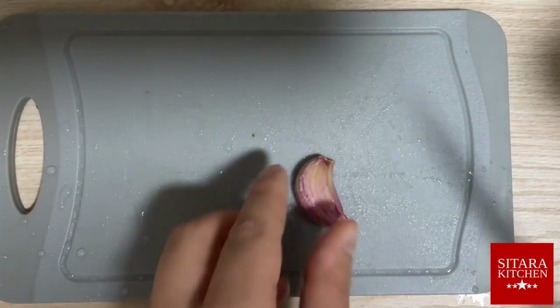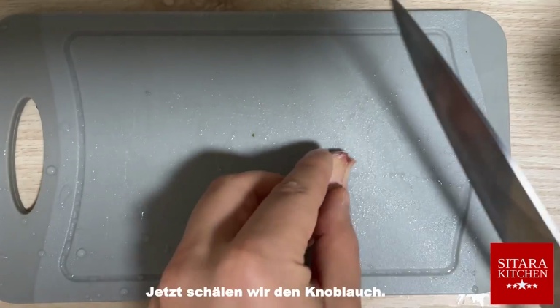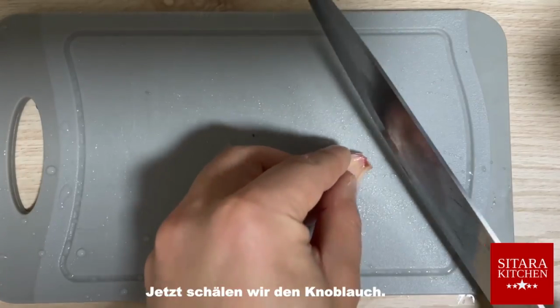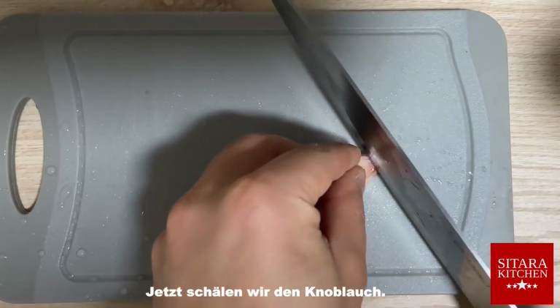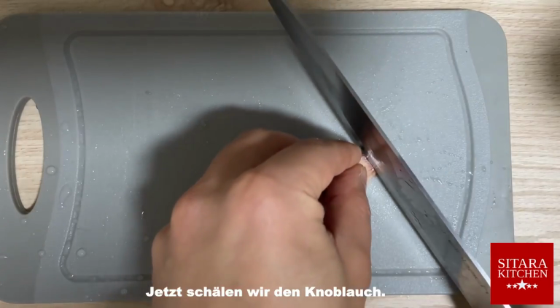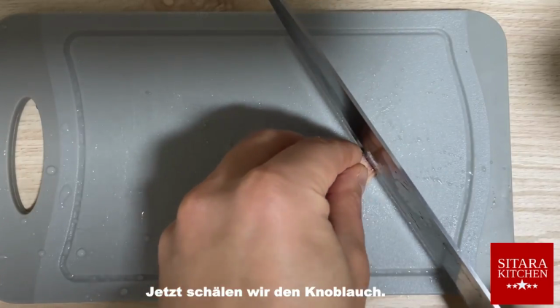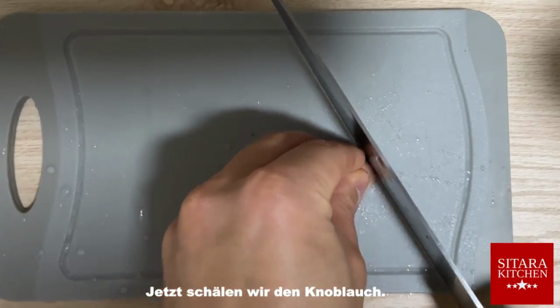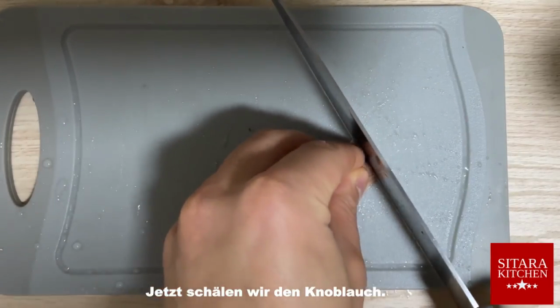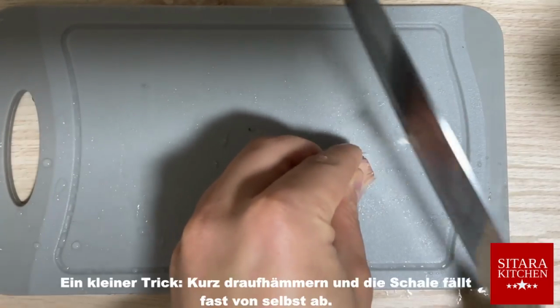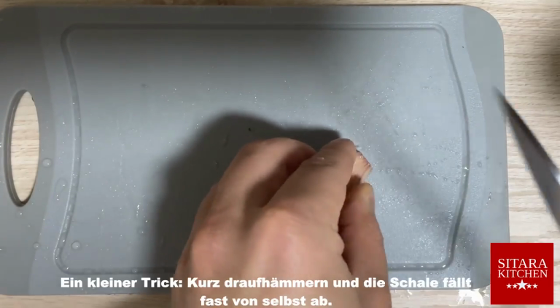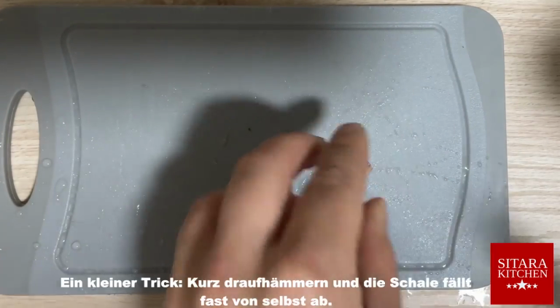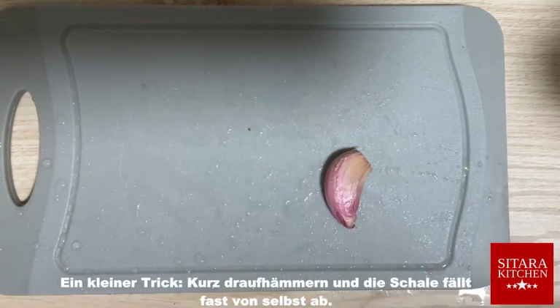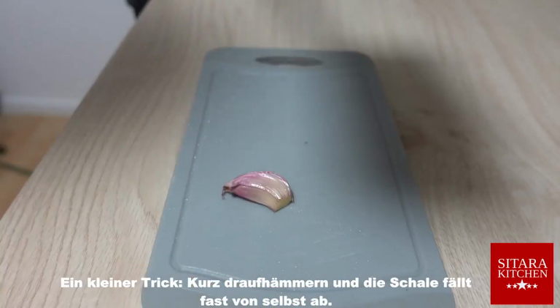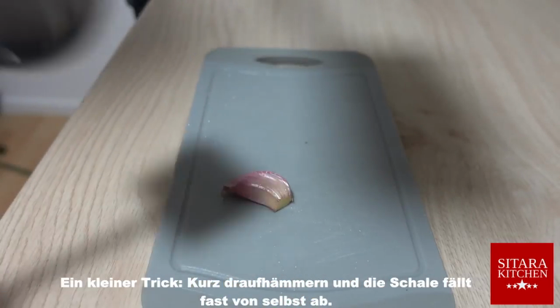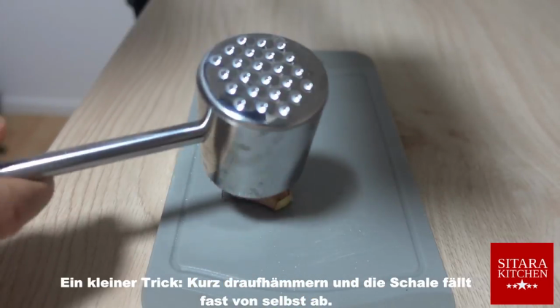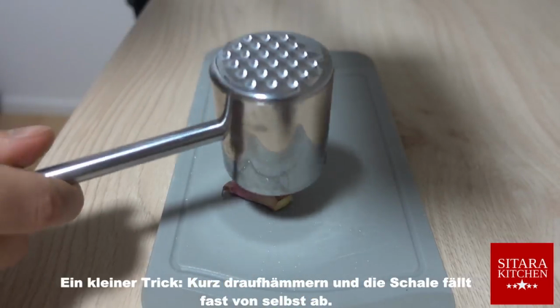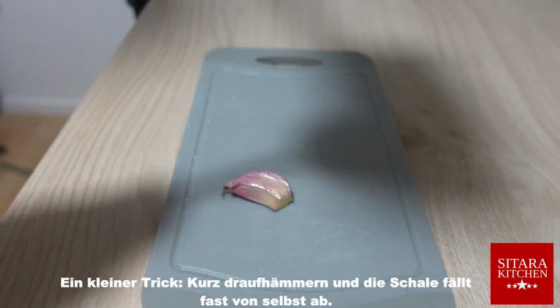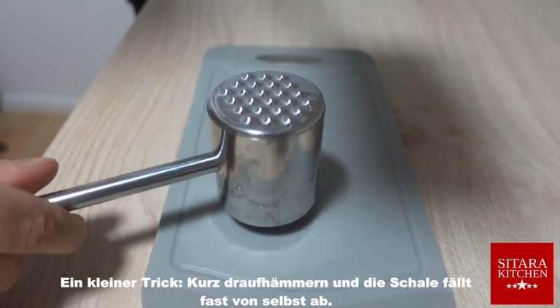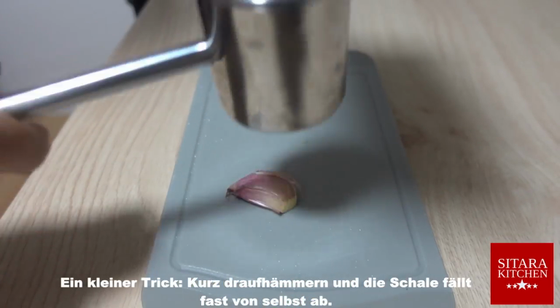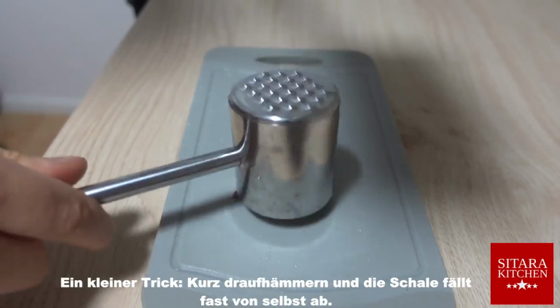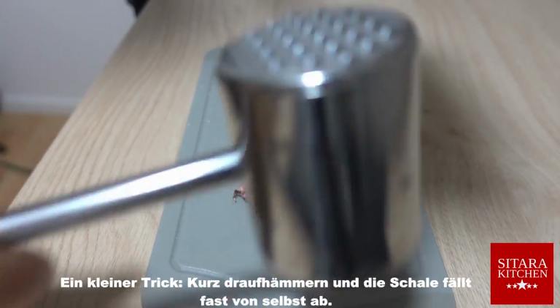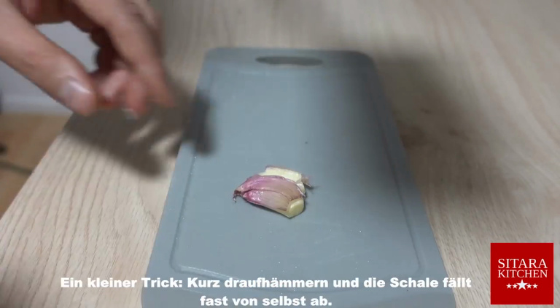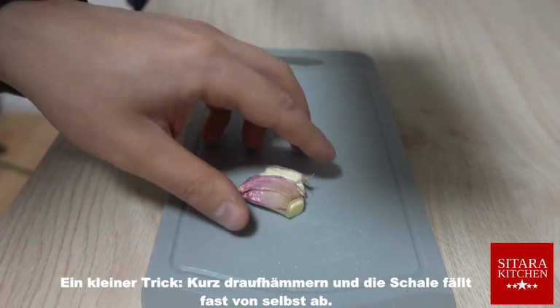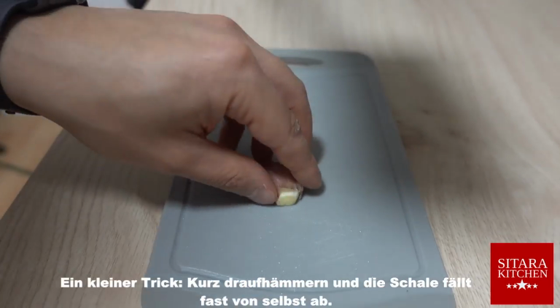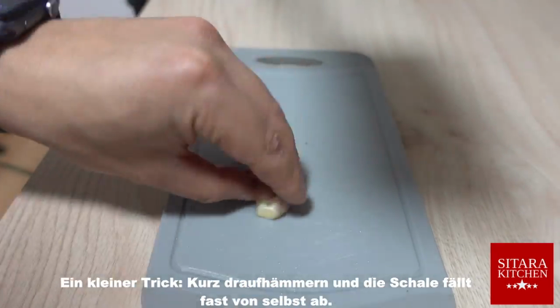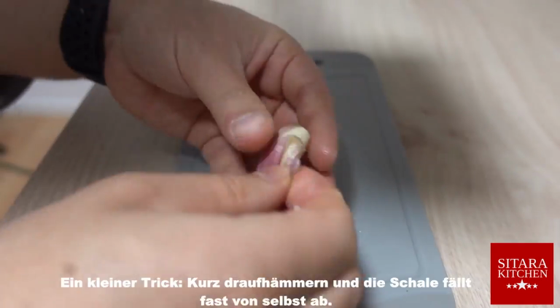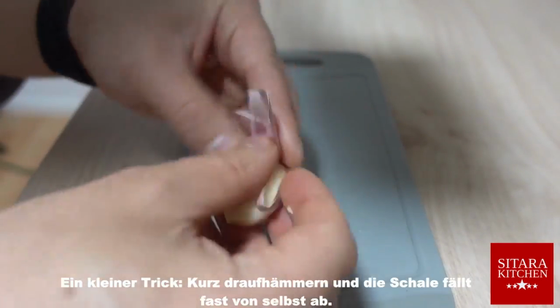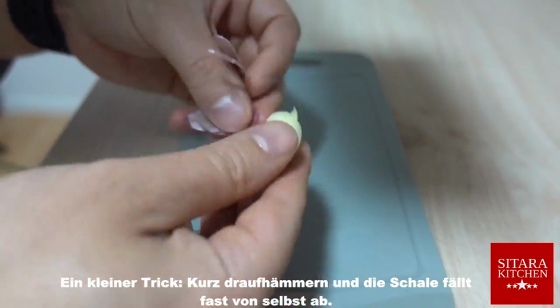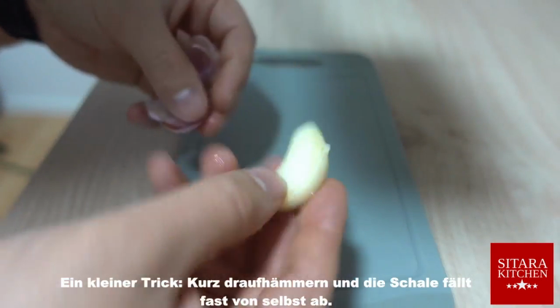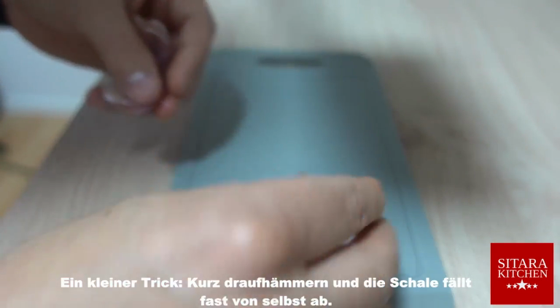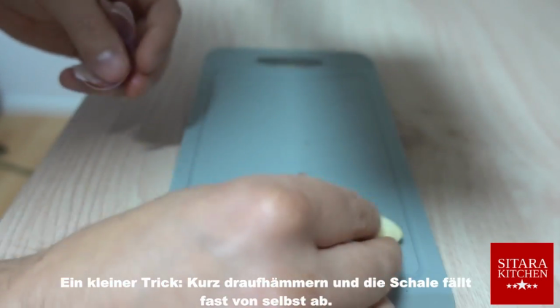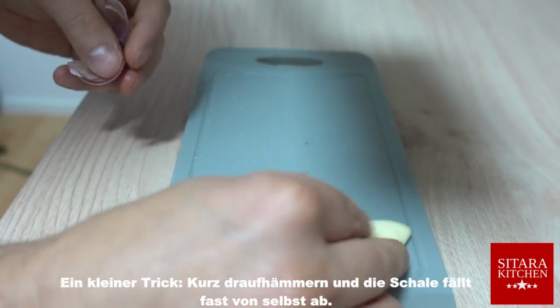Now let's peel the garlic — here's a little trick: hammer on it briefly and the peel falls off almost automatically.